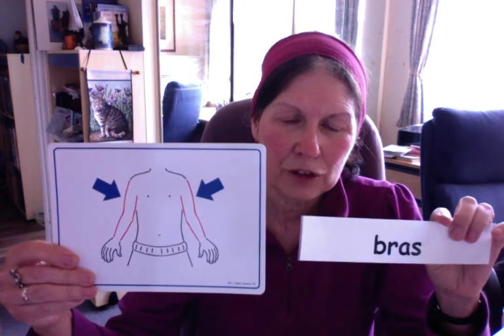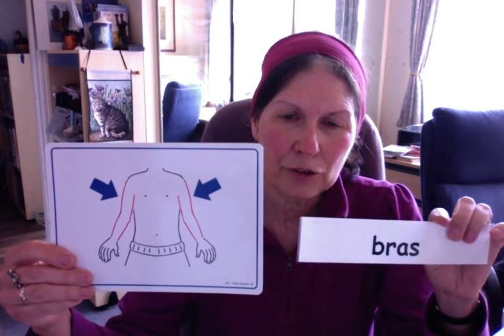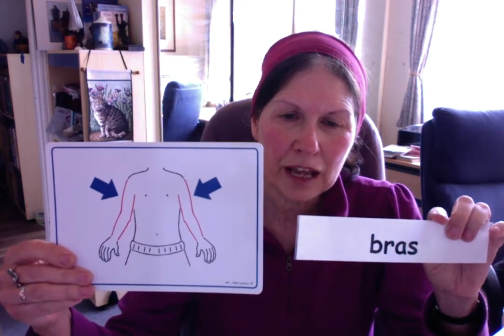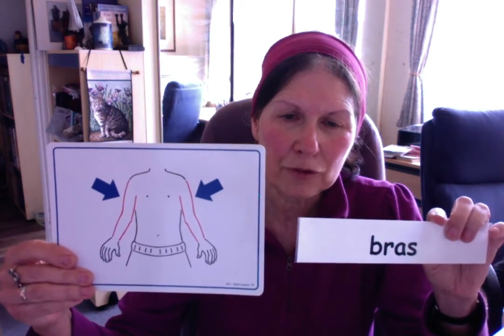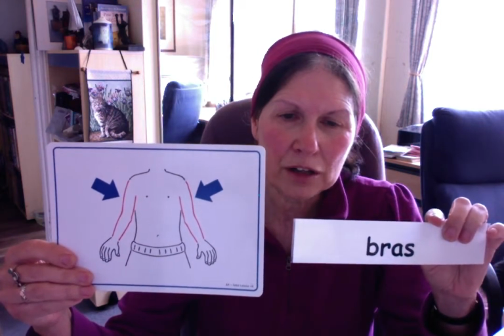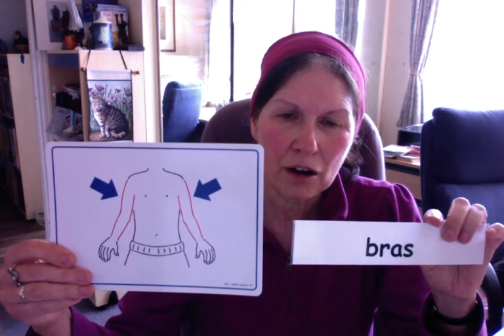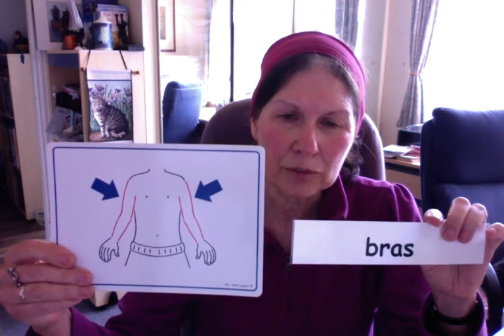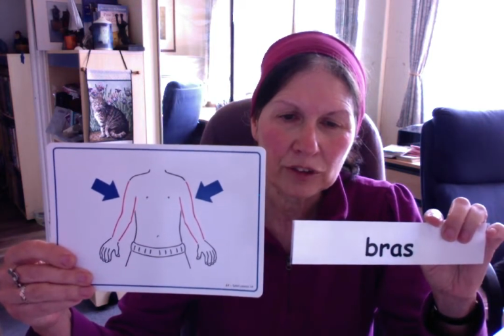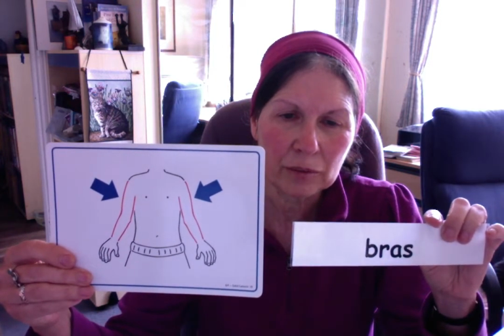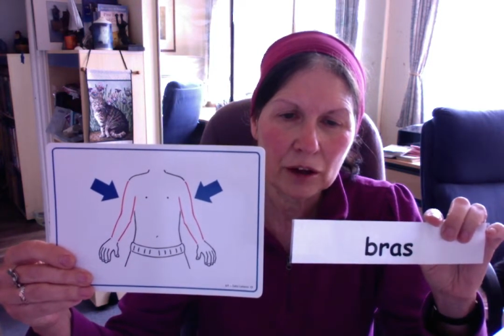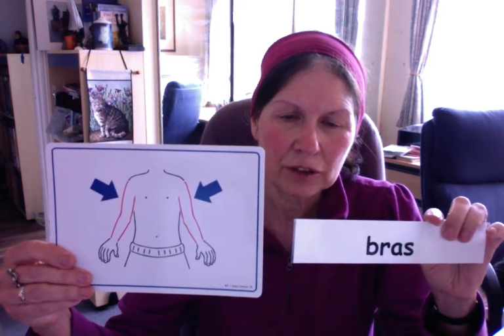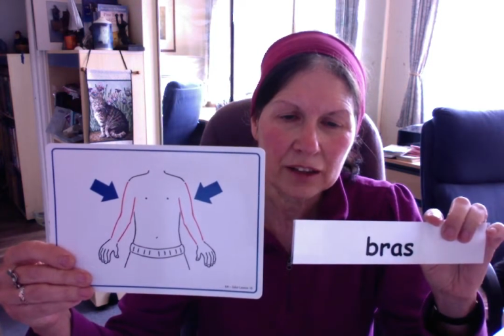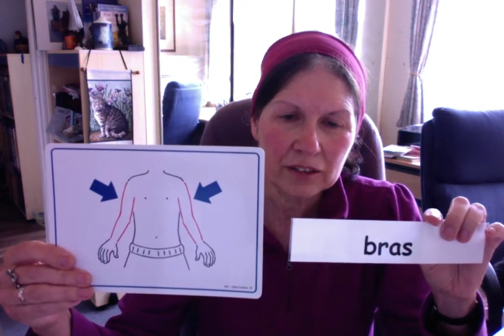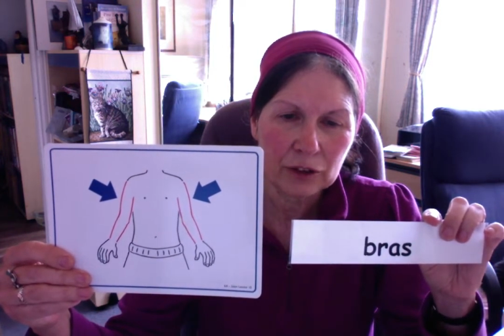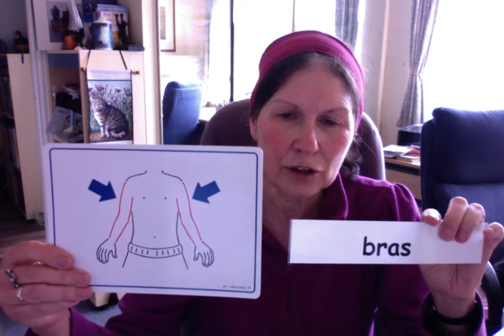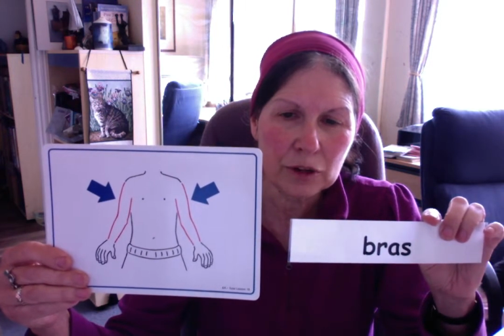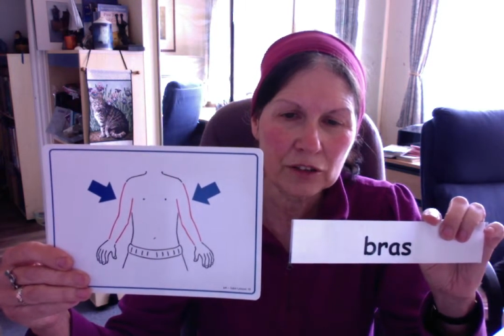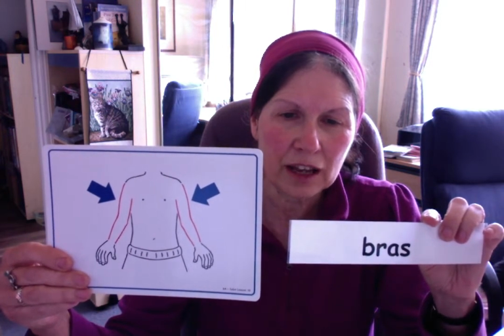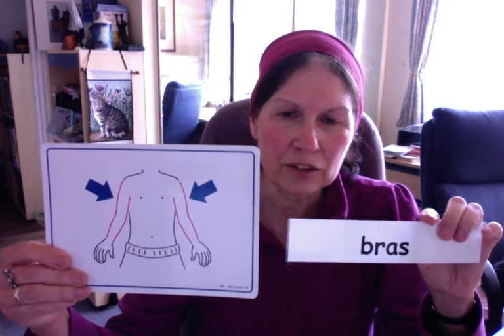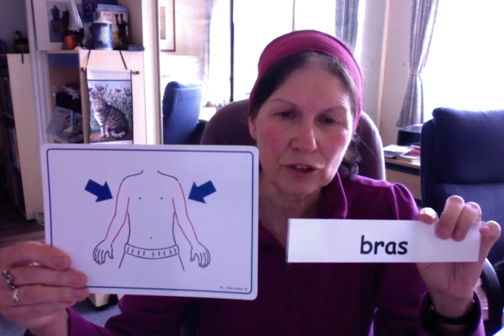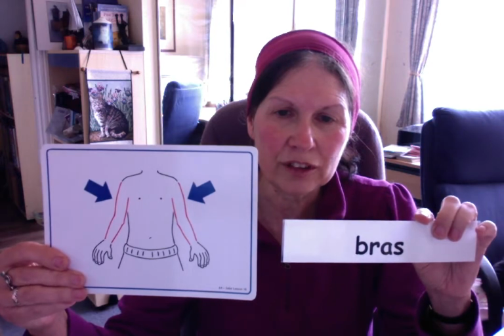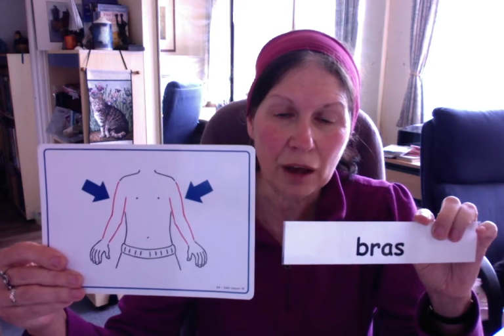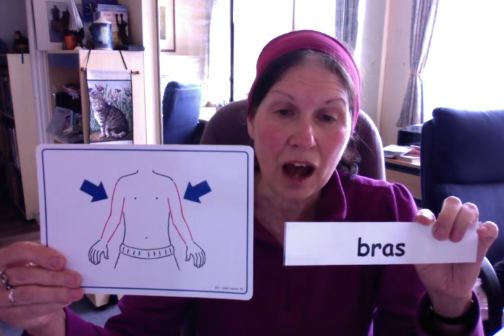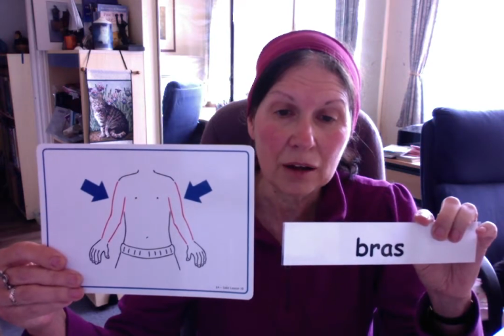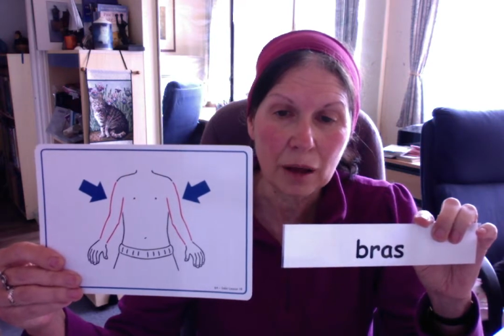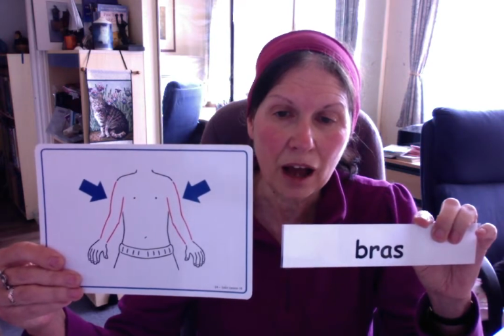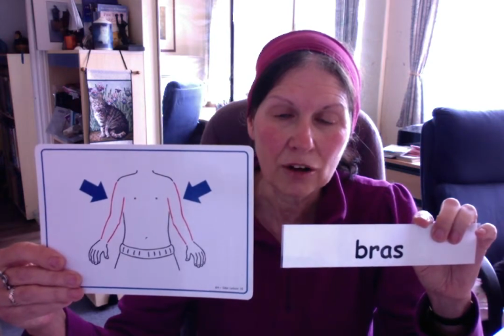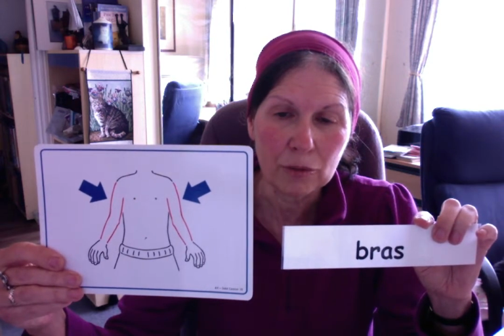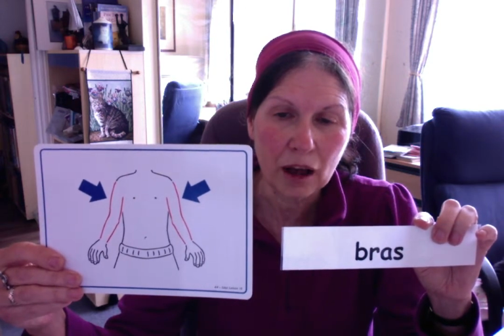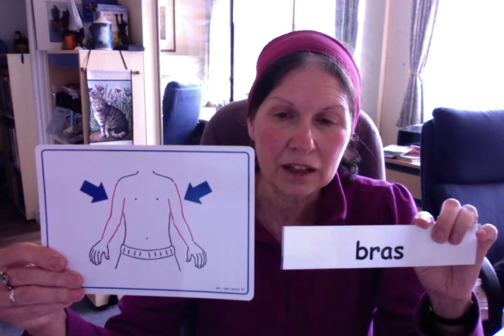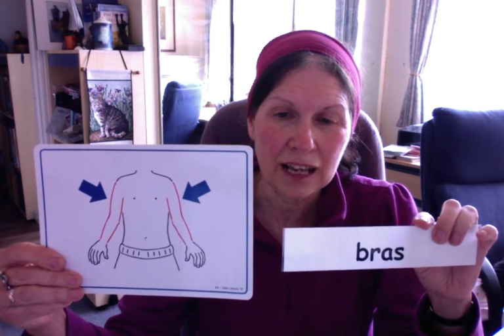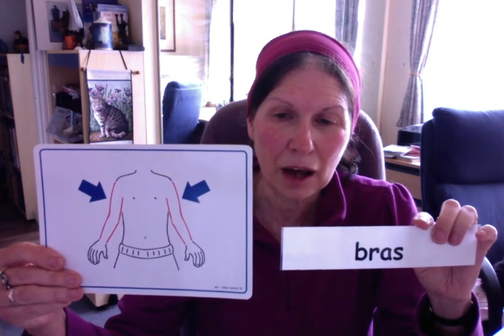Even if you only have one, you say bras with an S — we don't pronounce the S. We just say bras. Un bras. Un bras. Les bras.